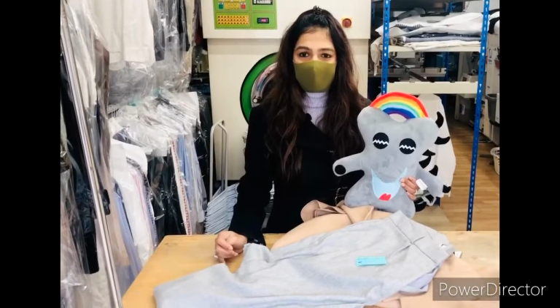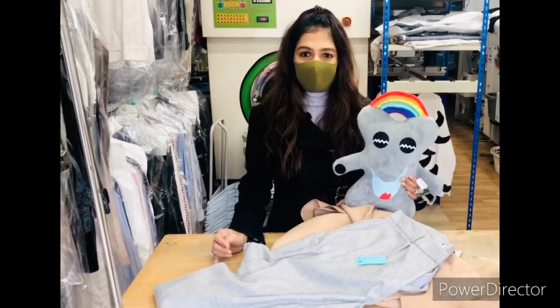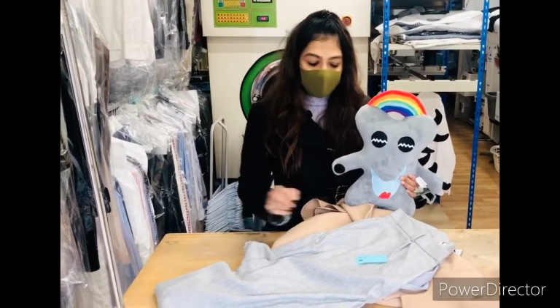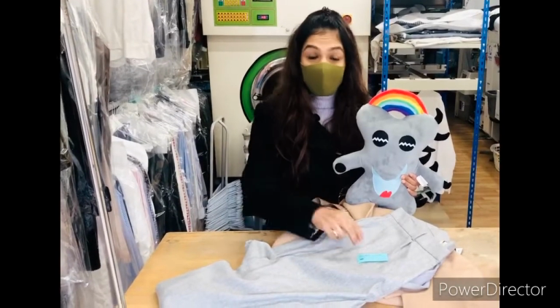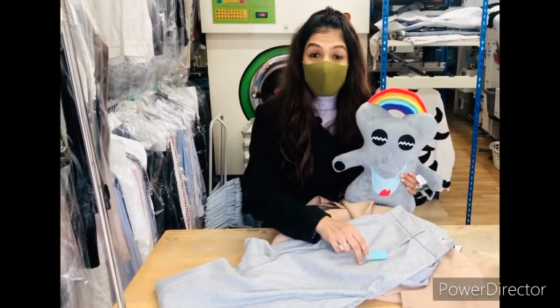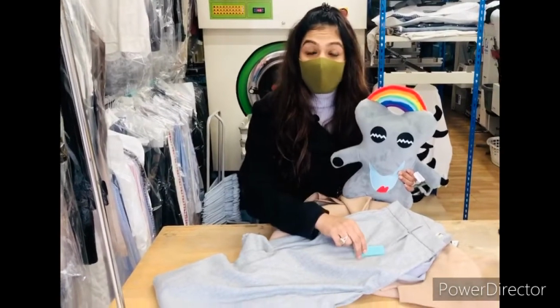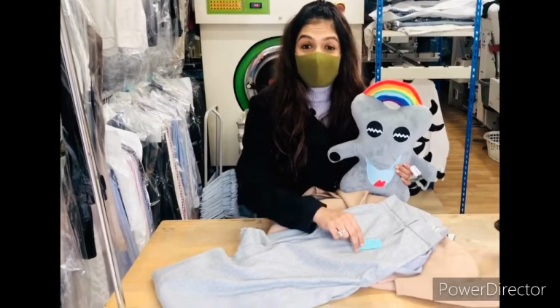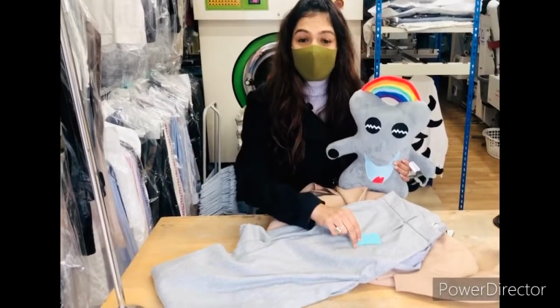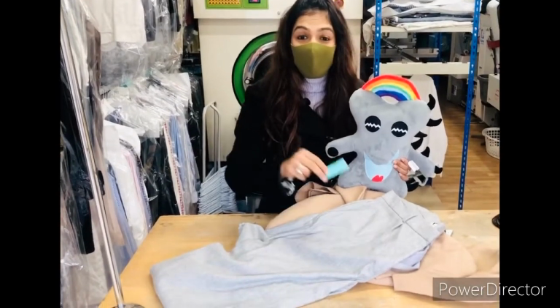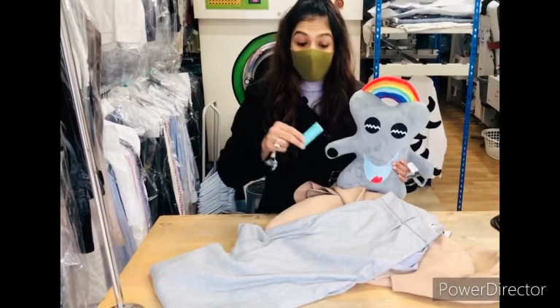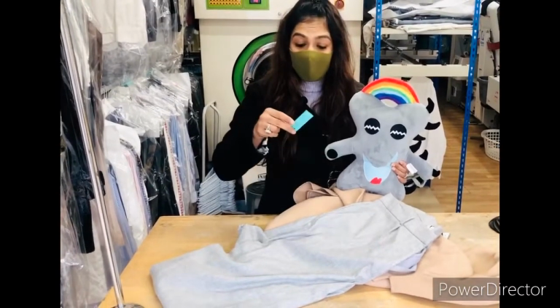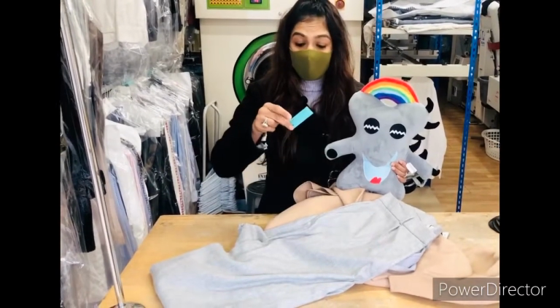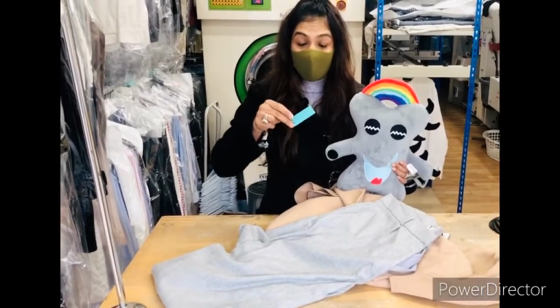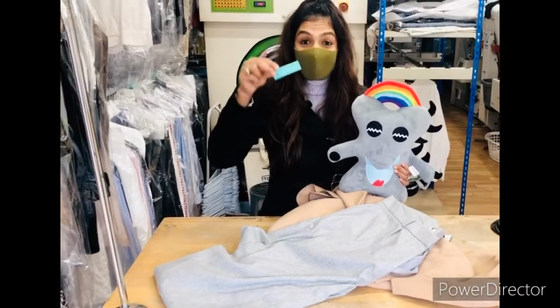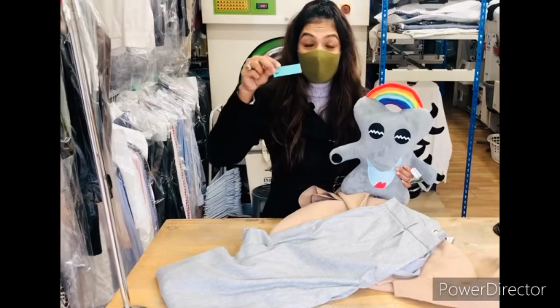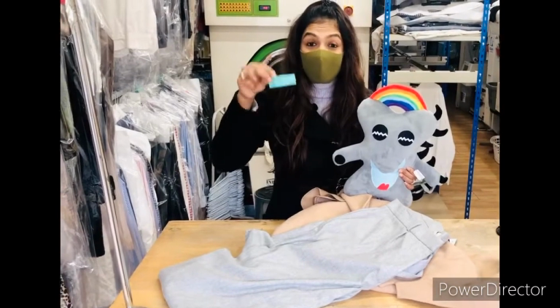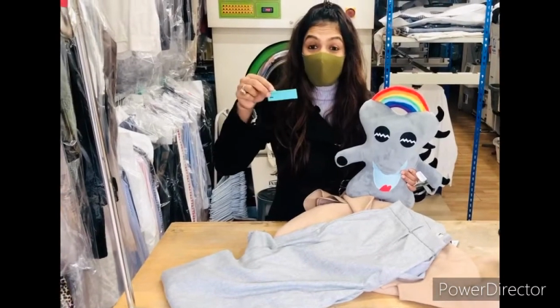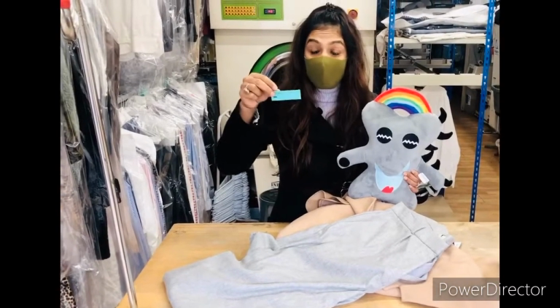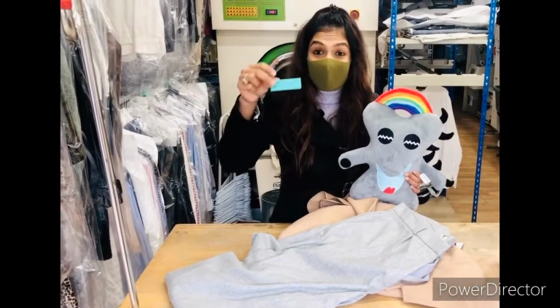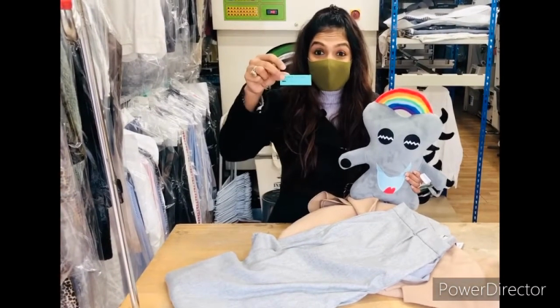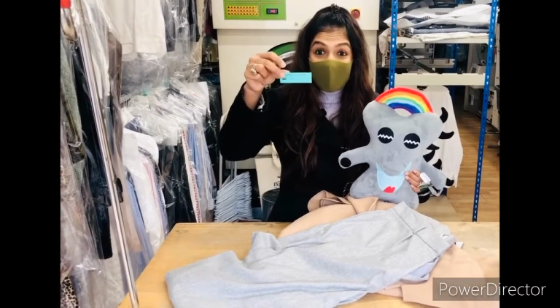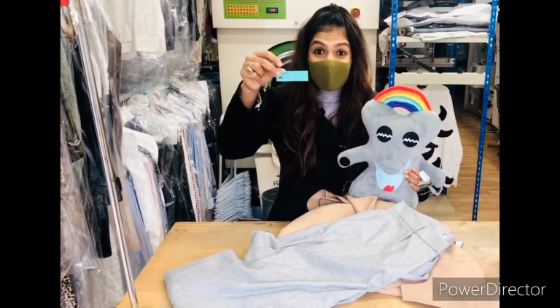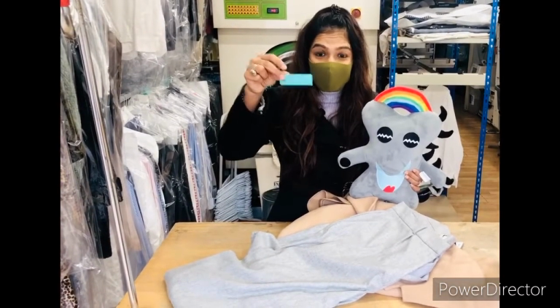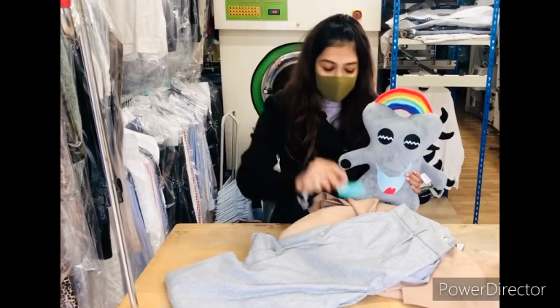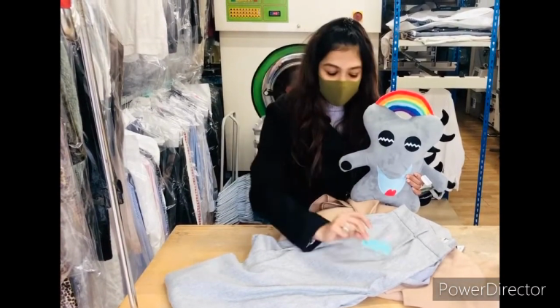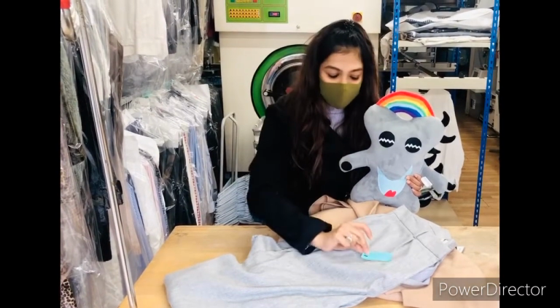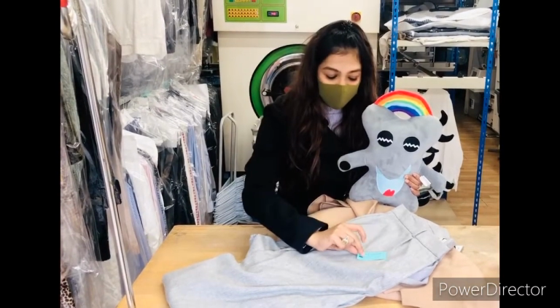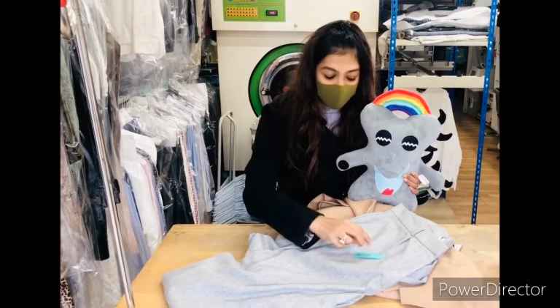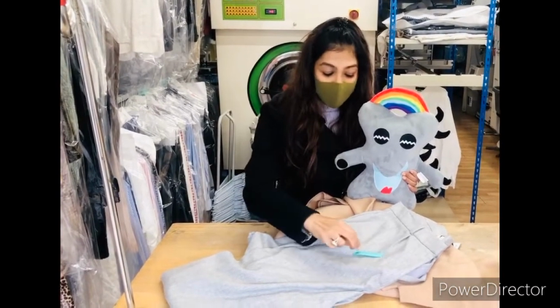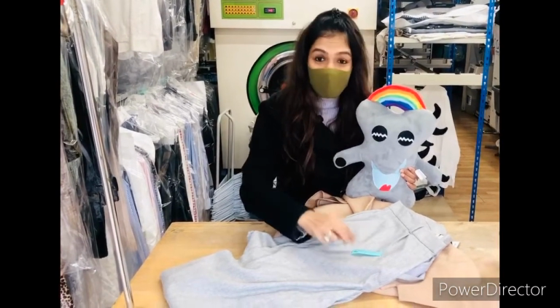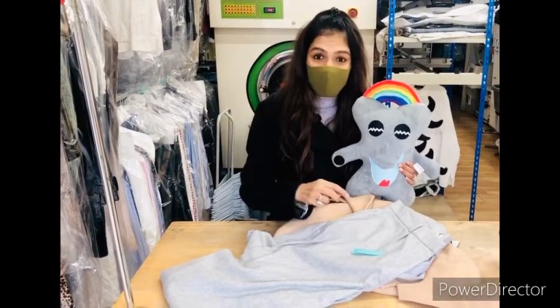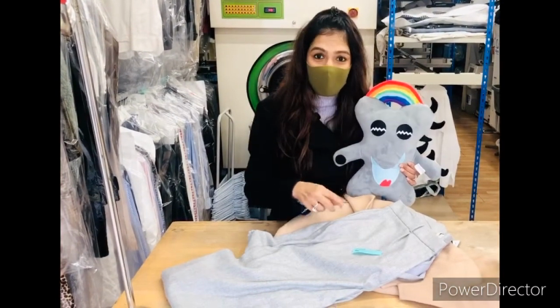The first process is when the customer comes in, the clothes get tagged. This is what the tag looks like.